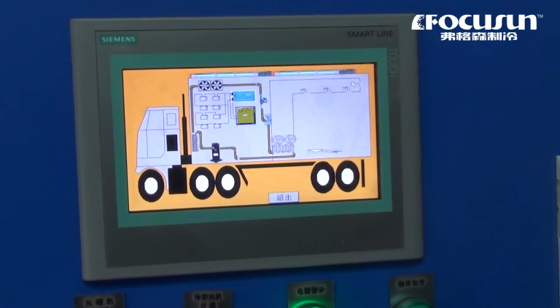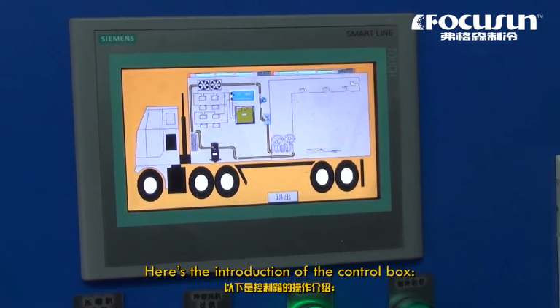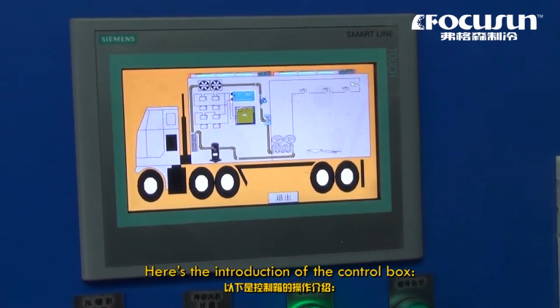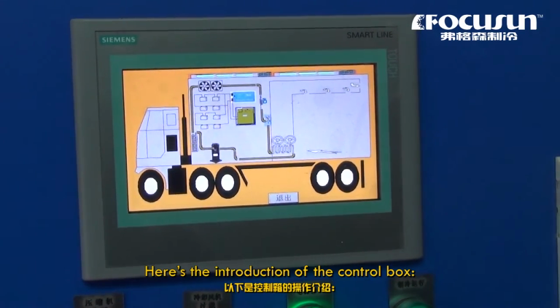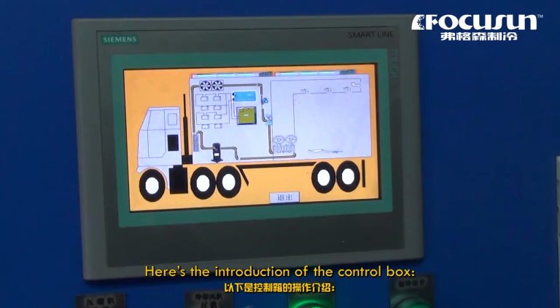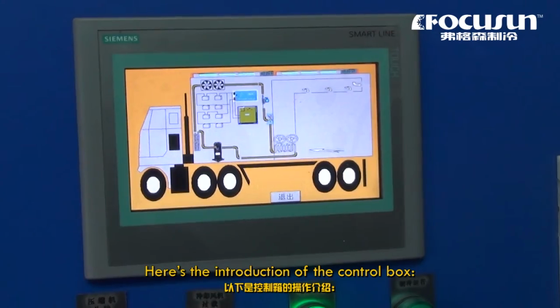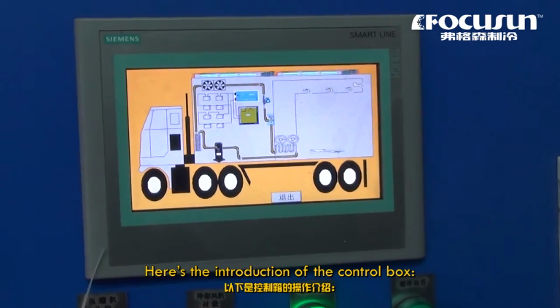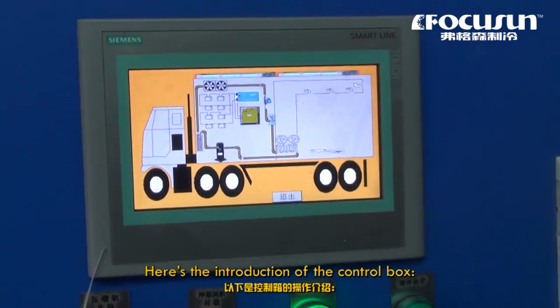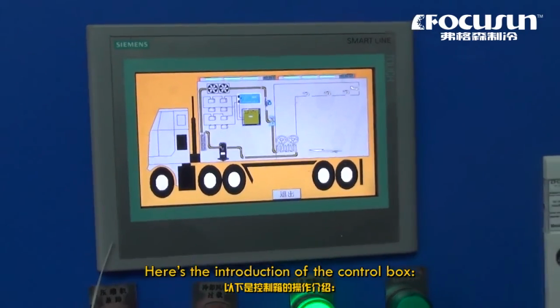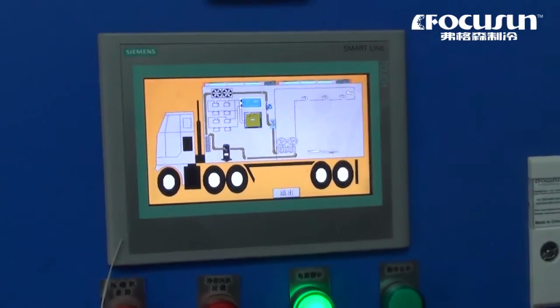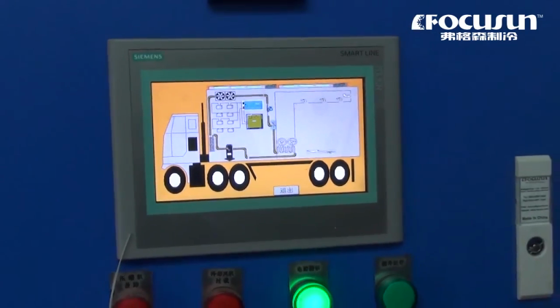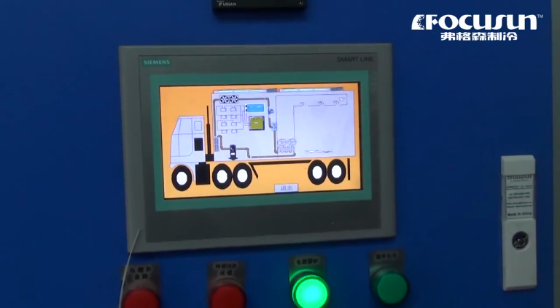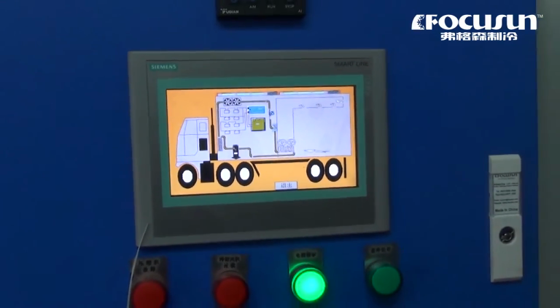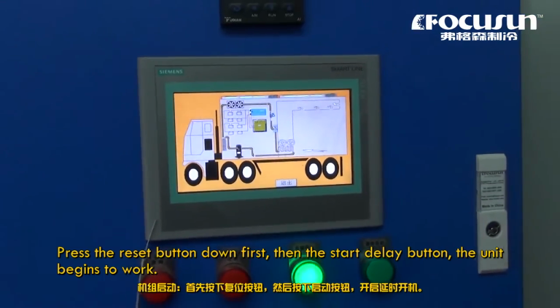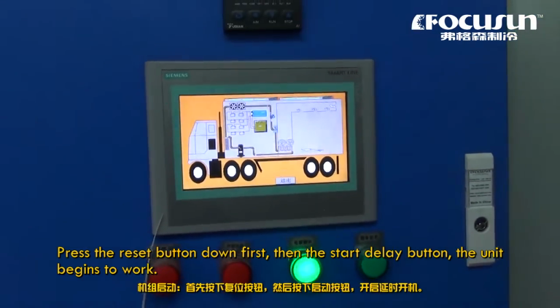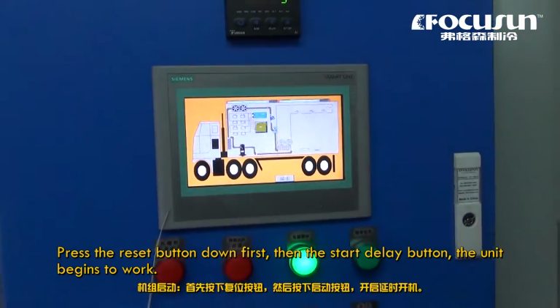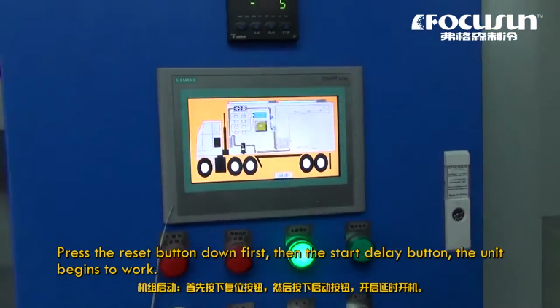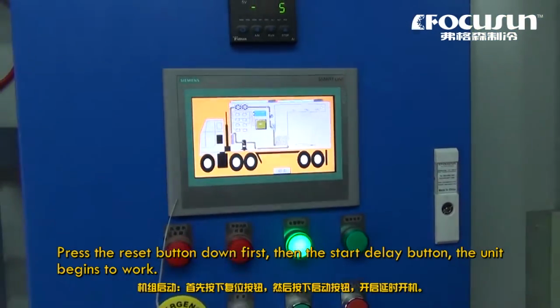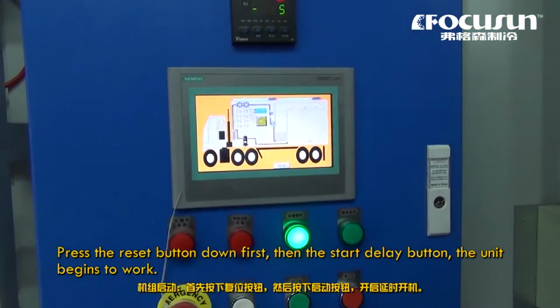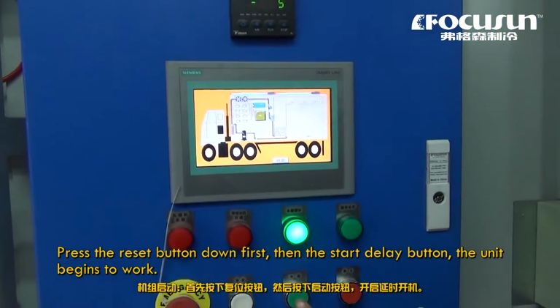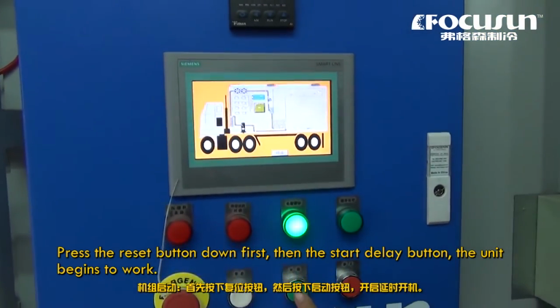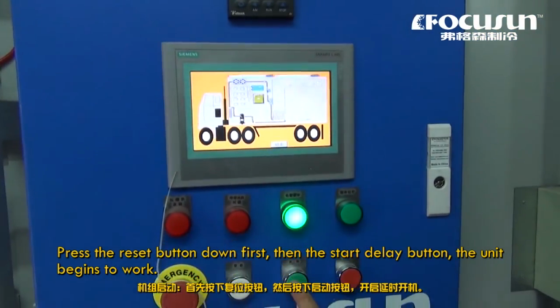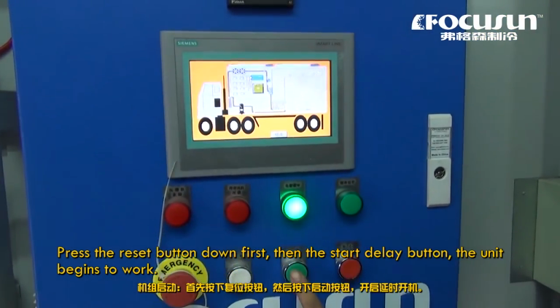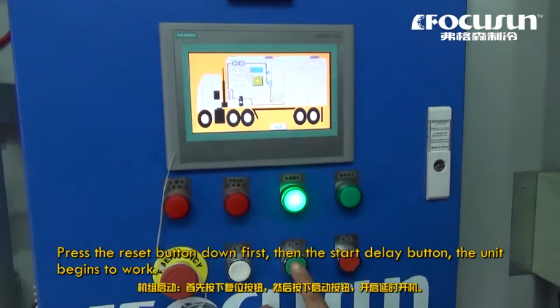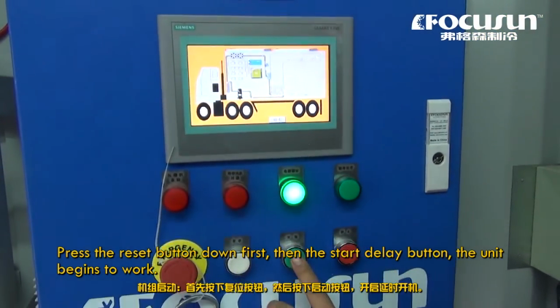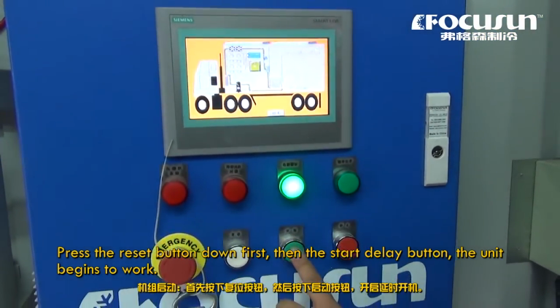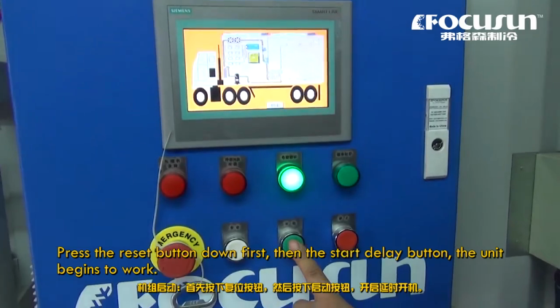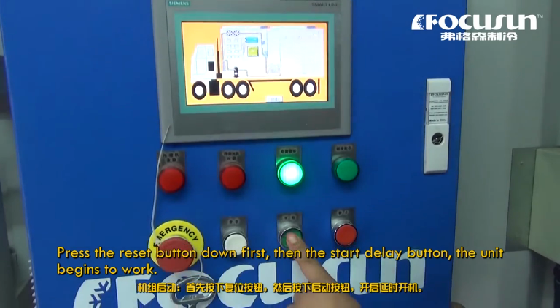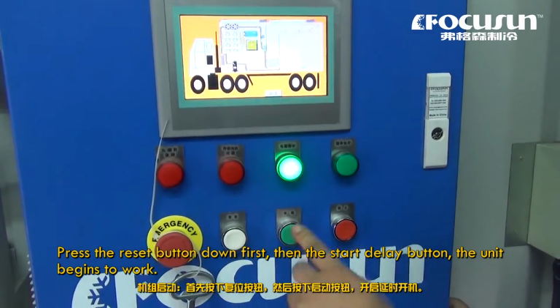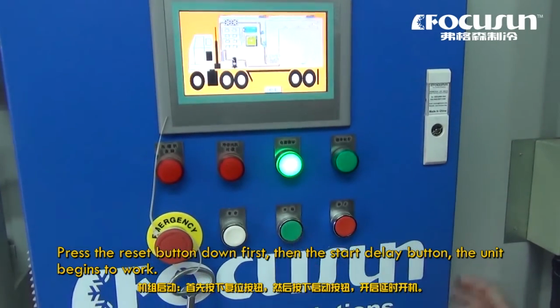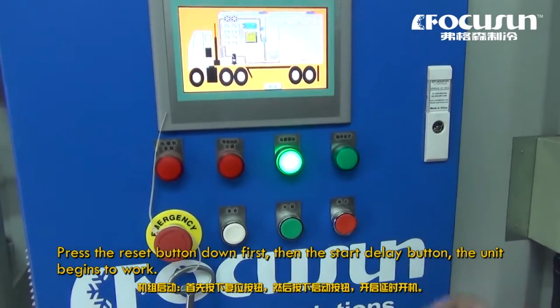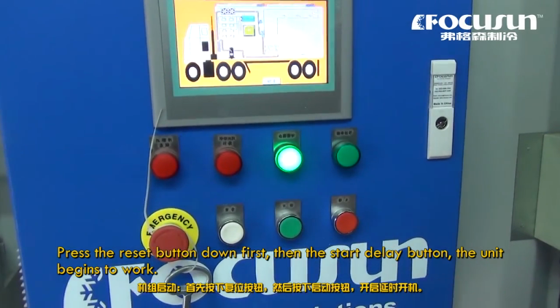Here is the introduction of the control box. Press the reset button down first, then the start delay button, and the unit begins to work.